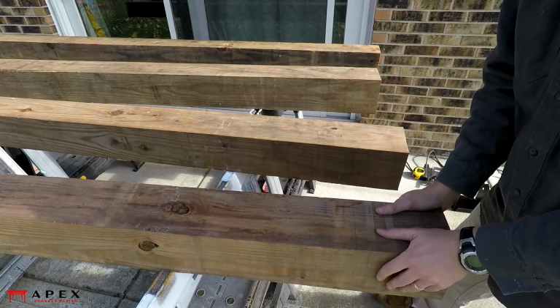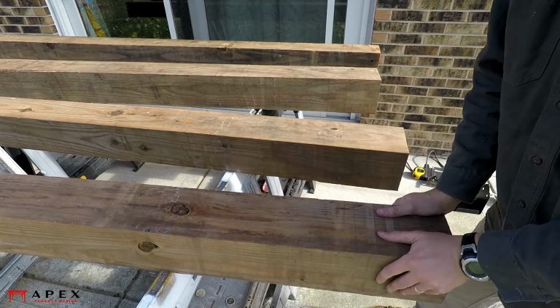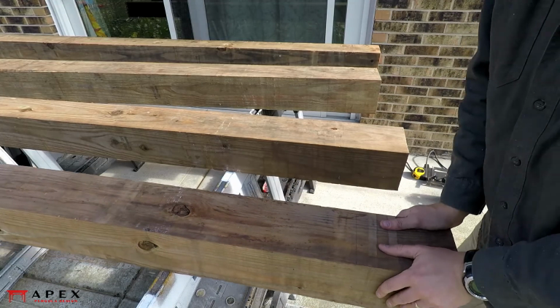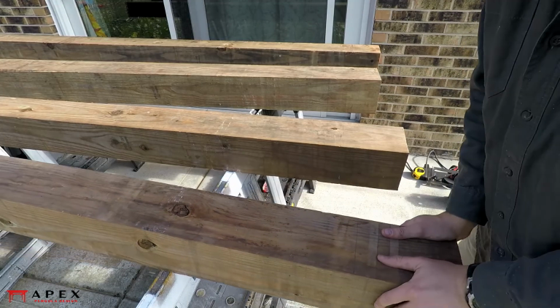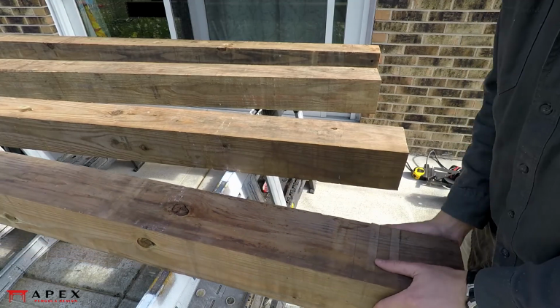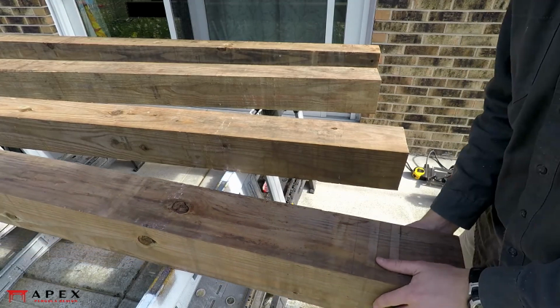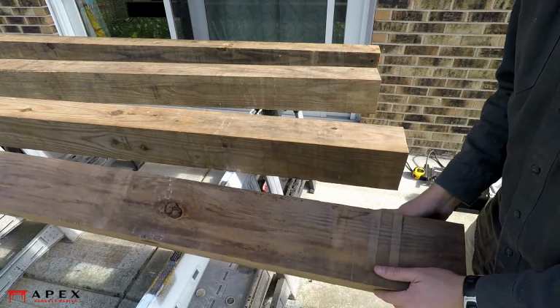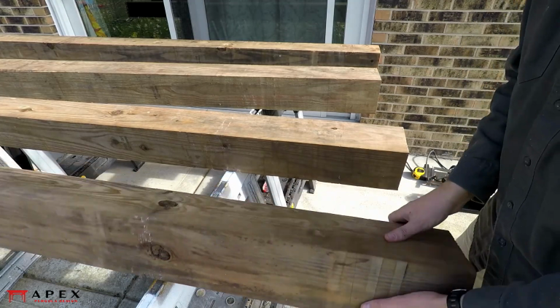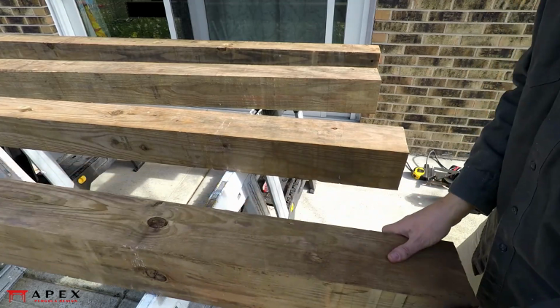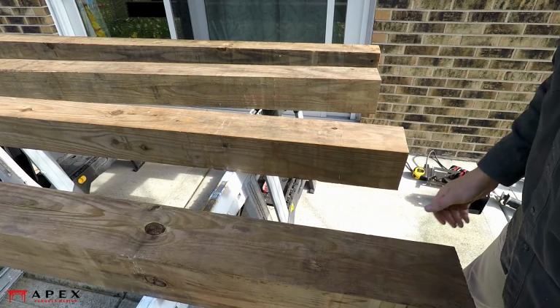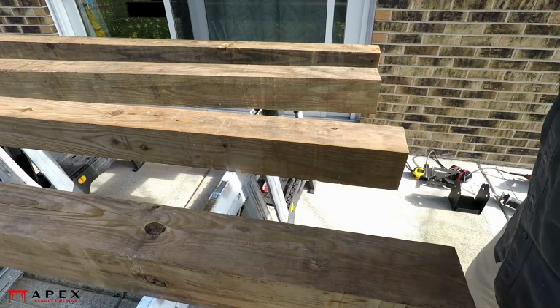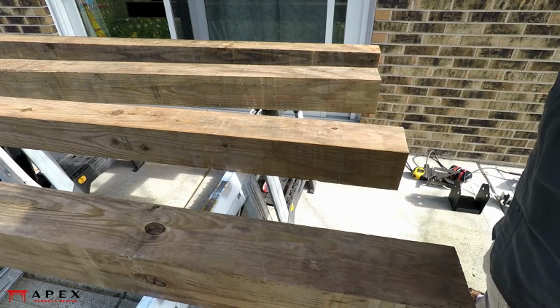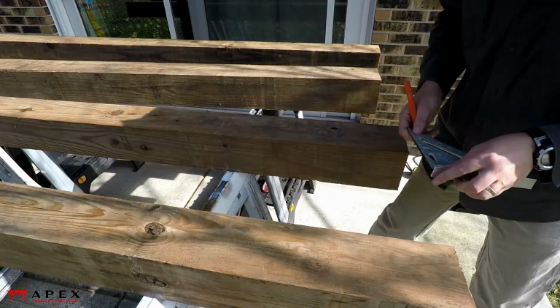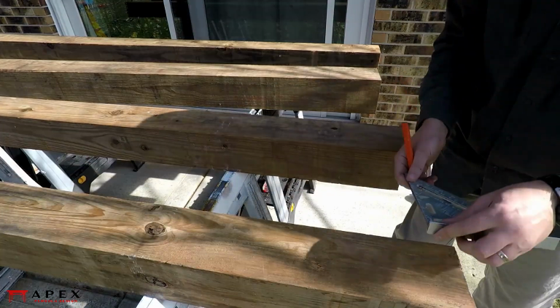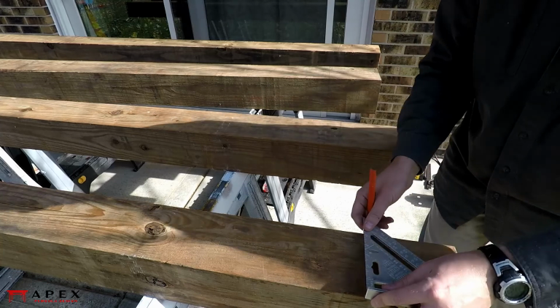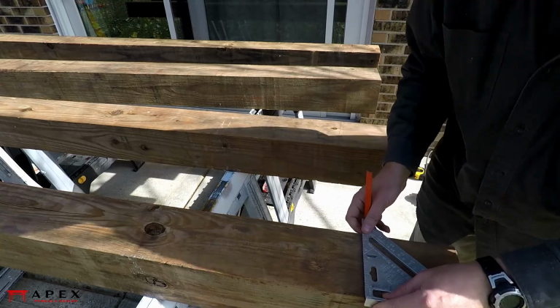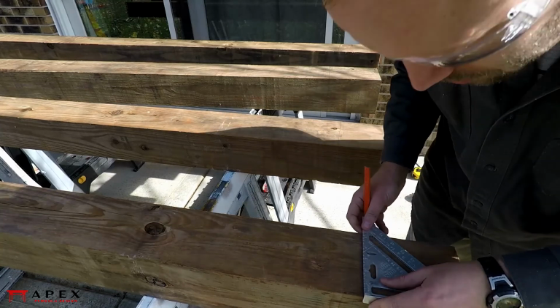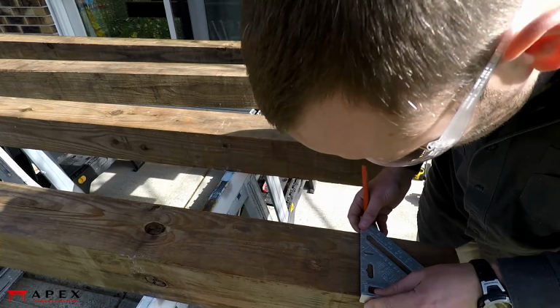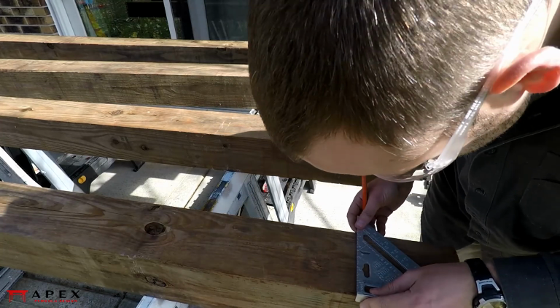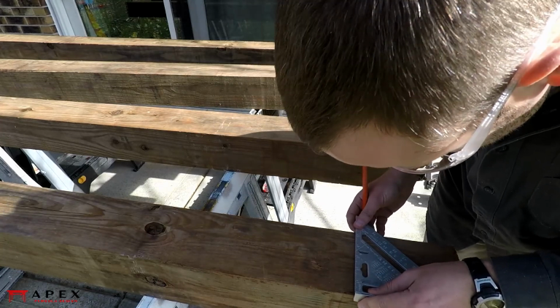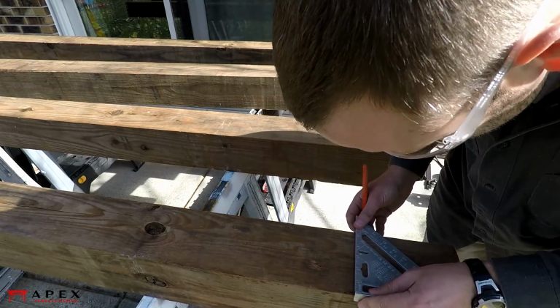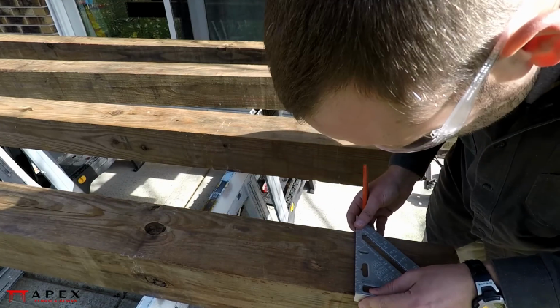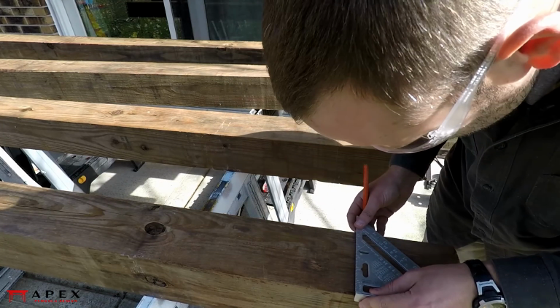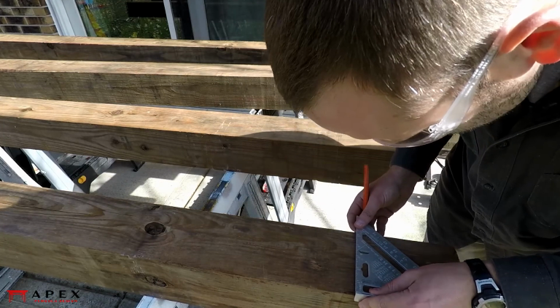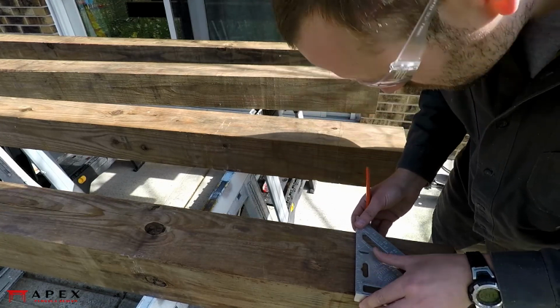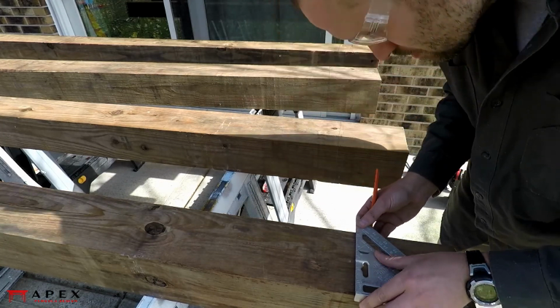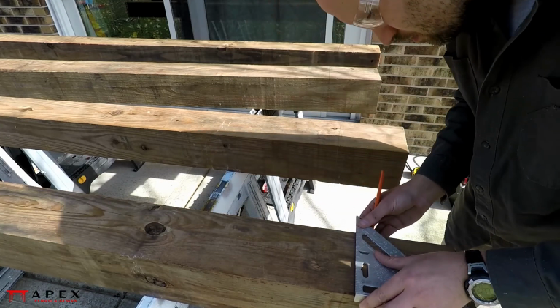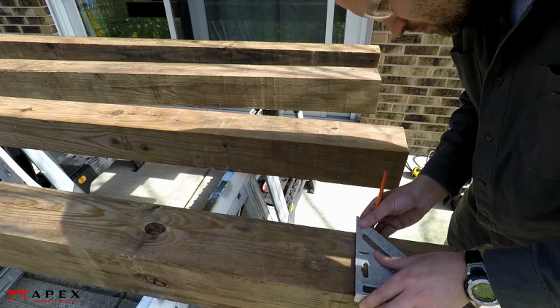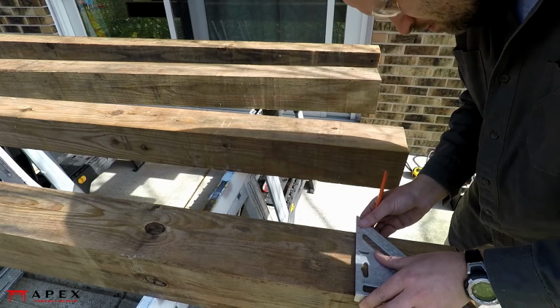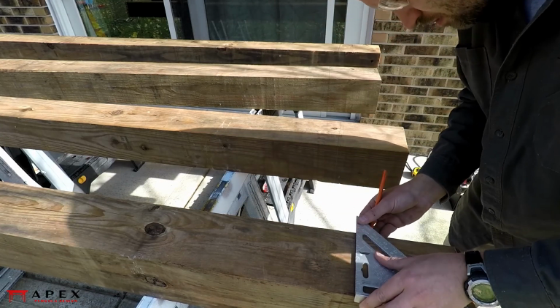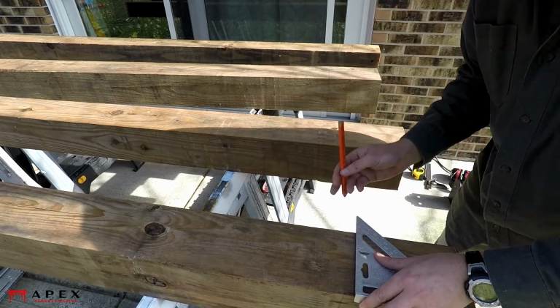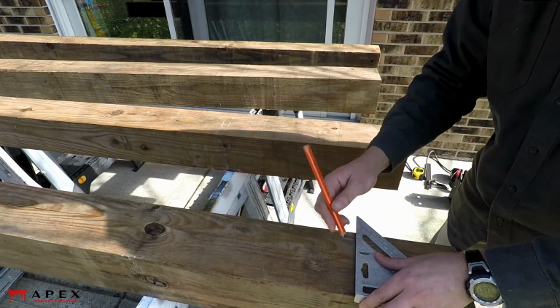Mark the tenon on both sides of the post, then rotate the post 90 degrees and mark the cheek cut.